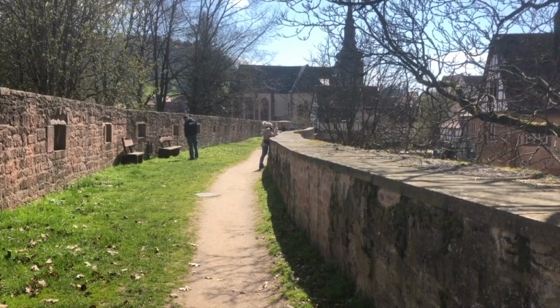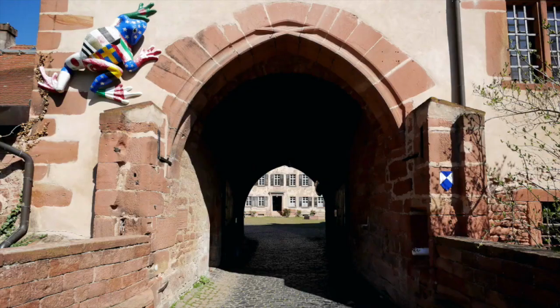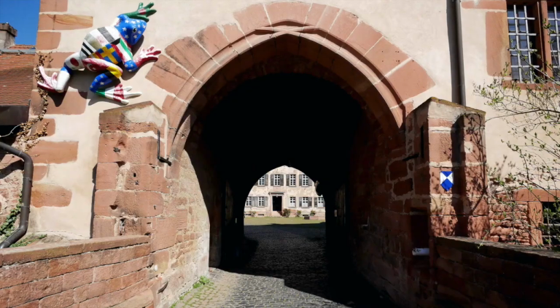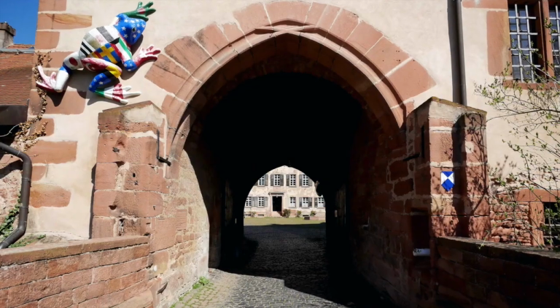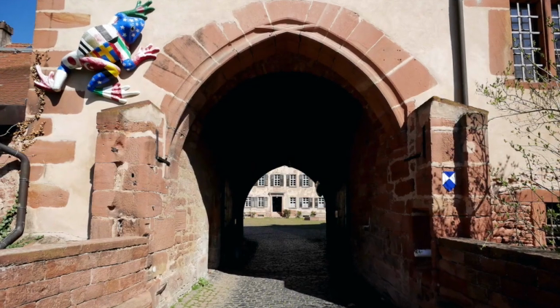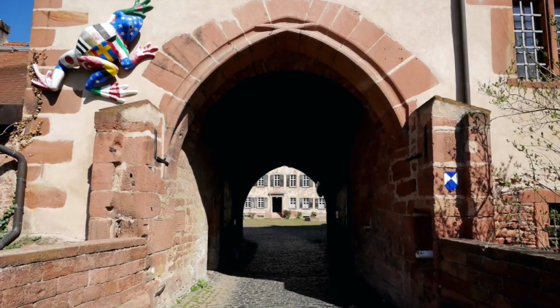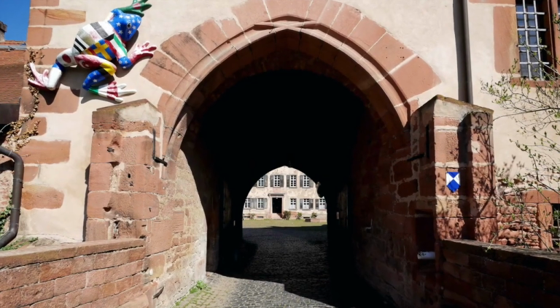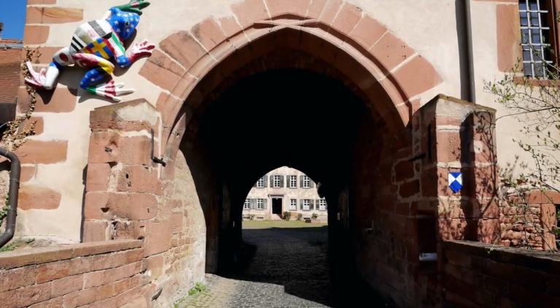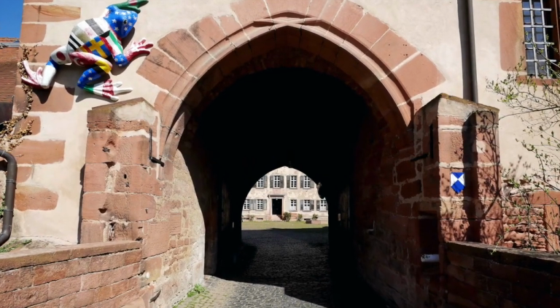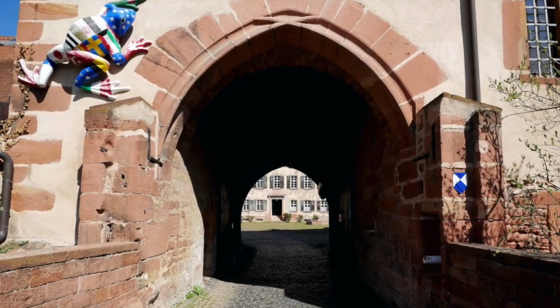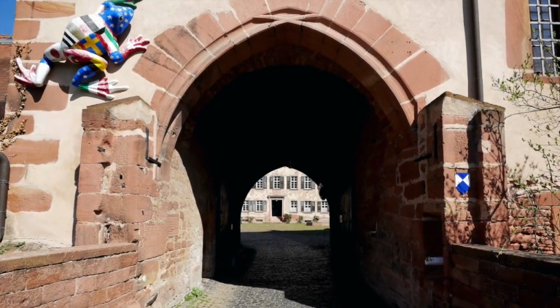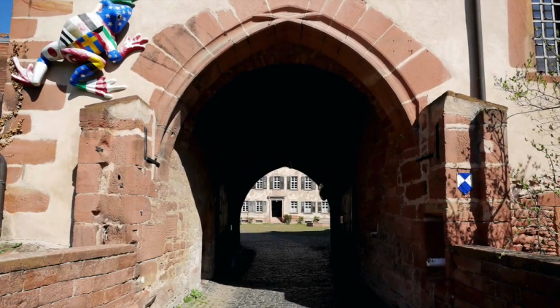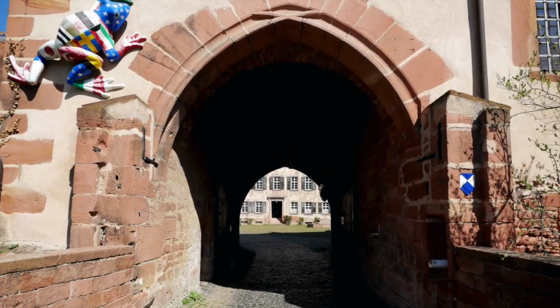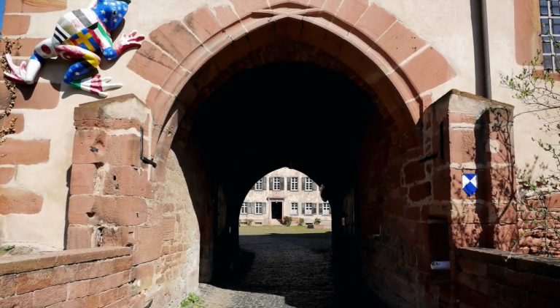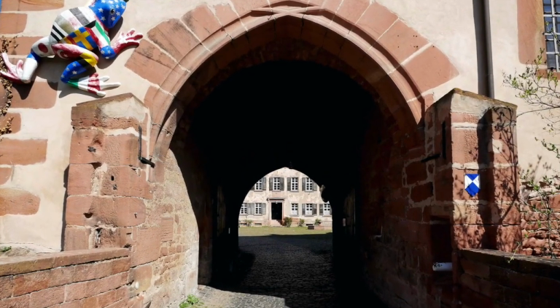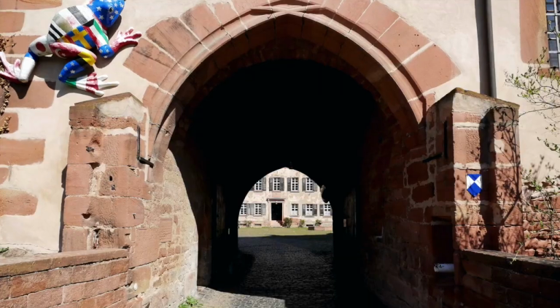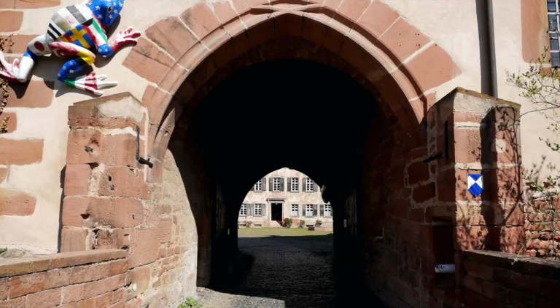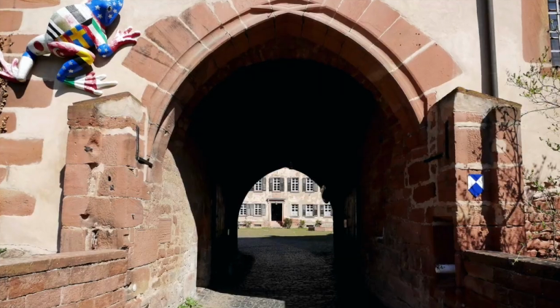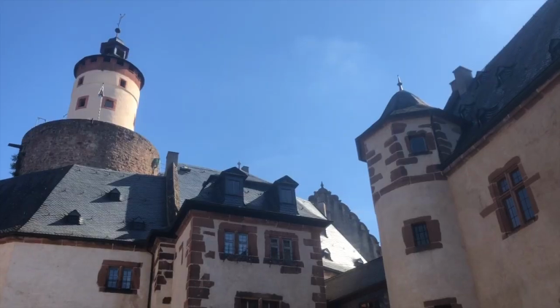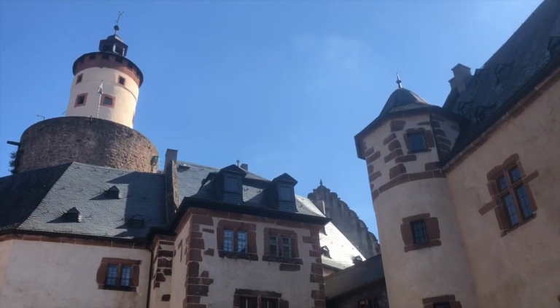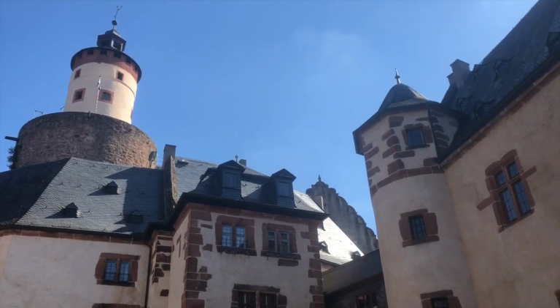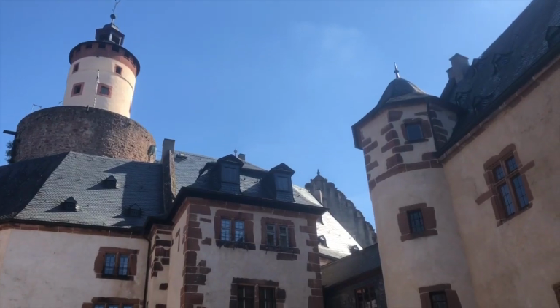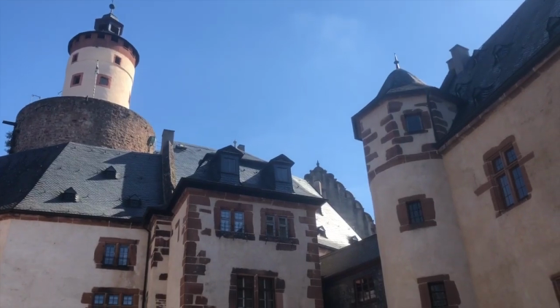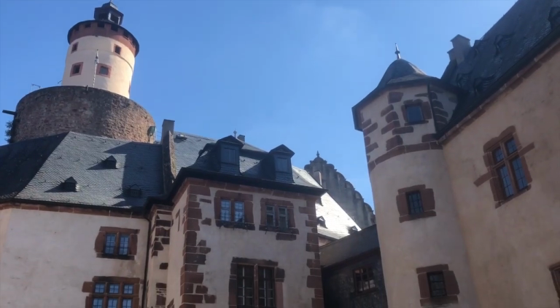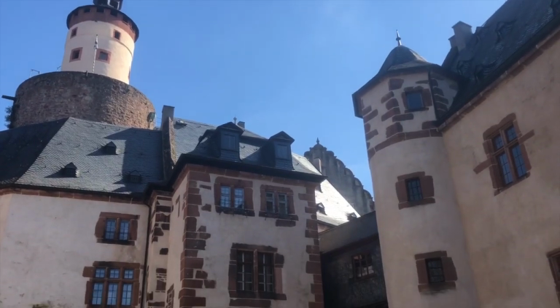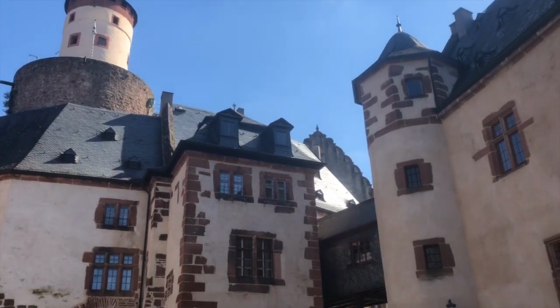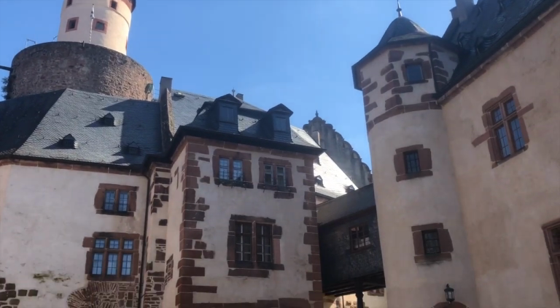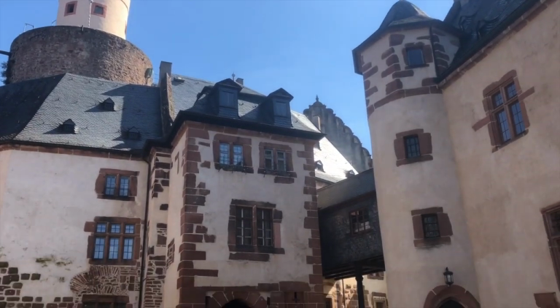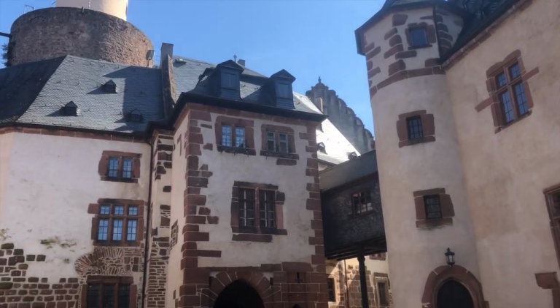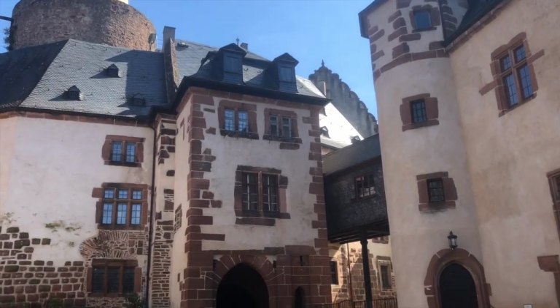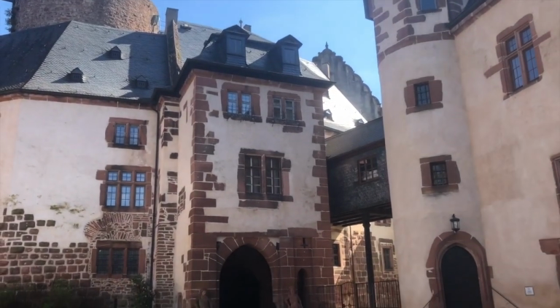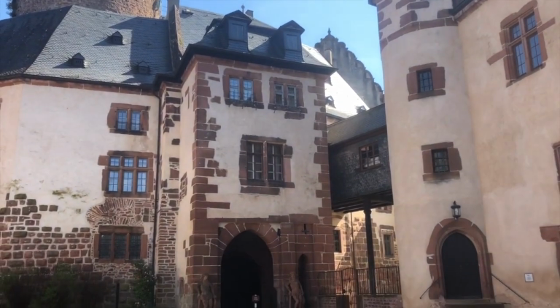Much of the town's history is connected to the earls and princes of Wiesenburg-Büdingen. It was they who had the mighty defensive walls and castle built.